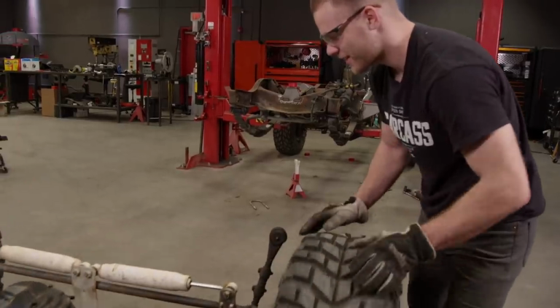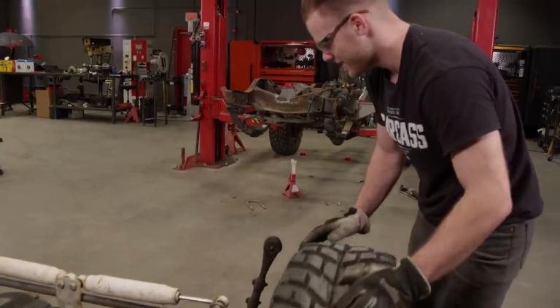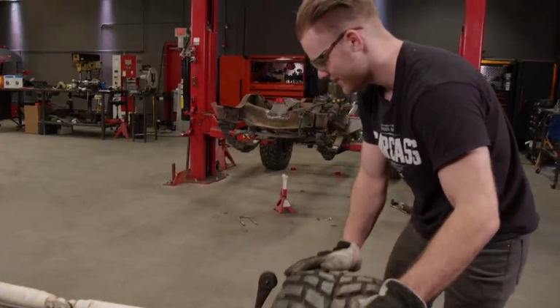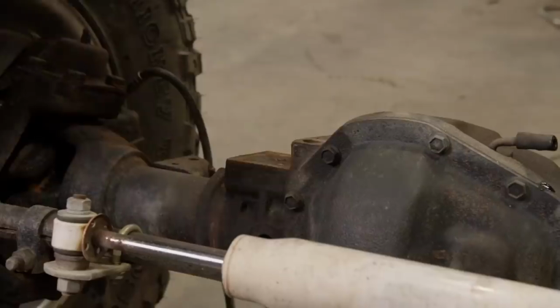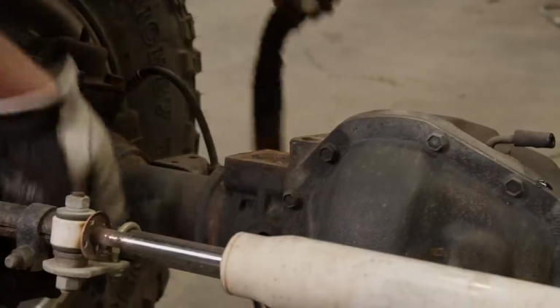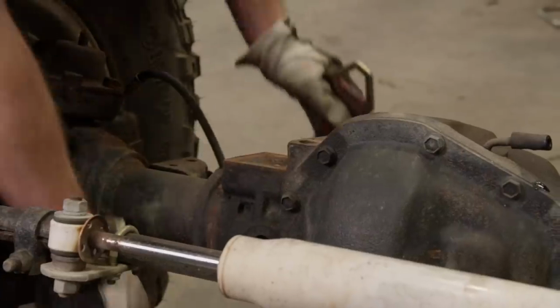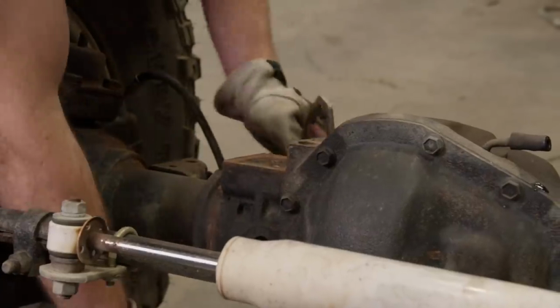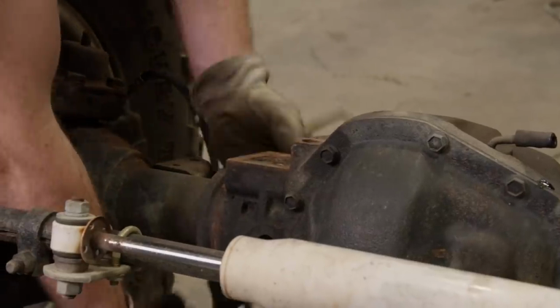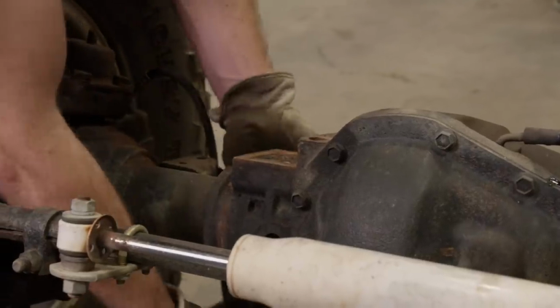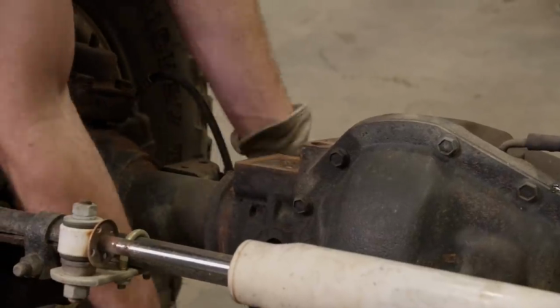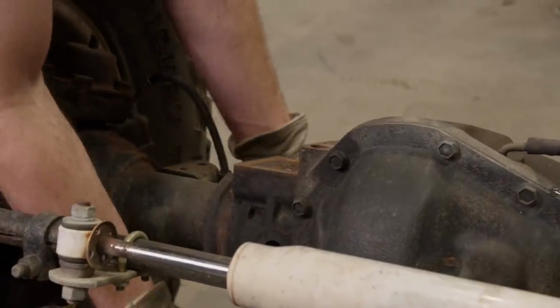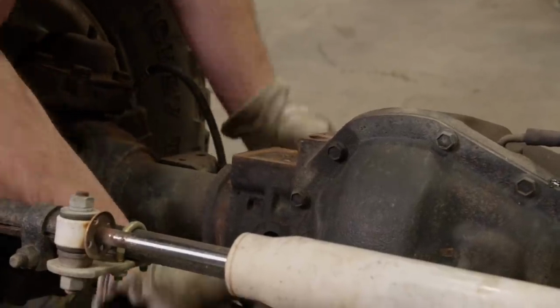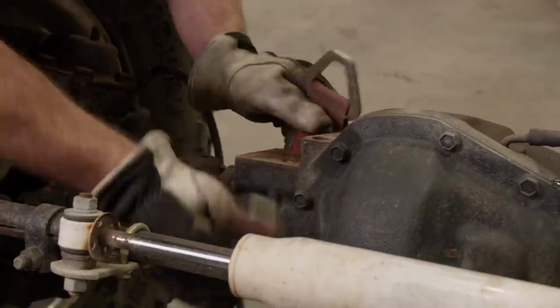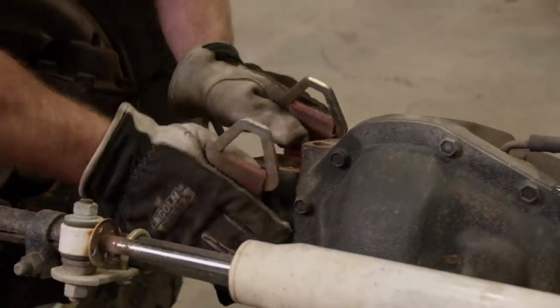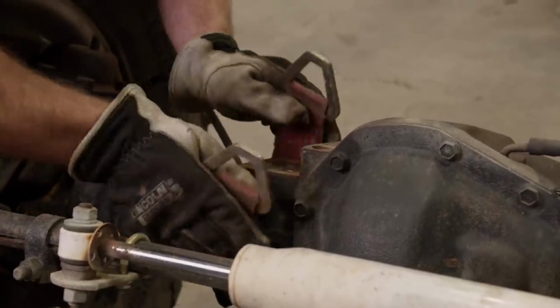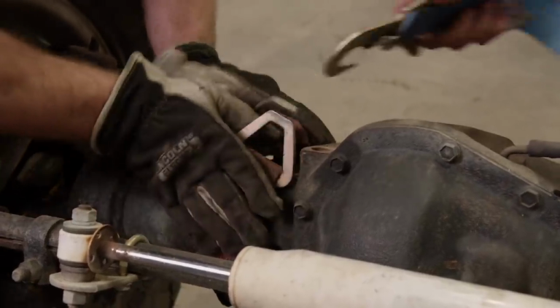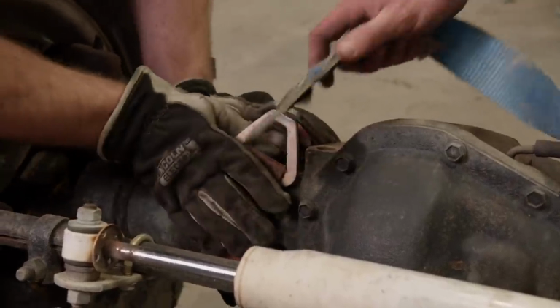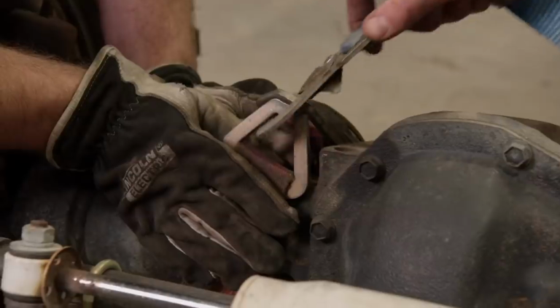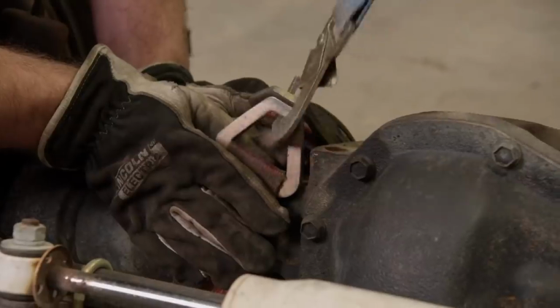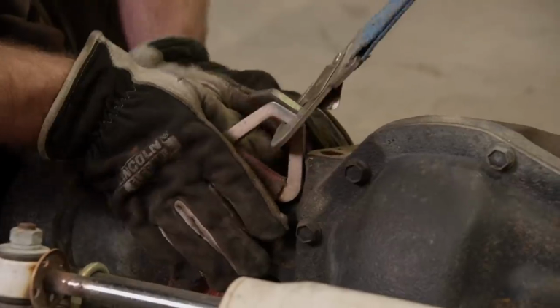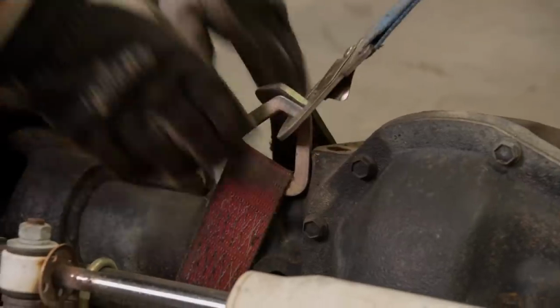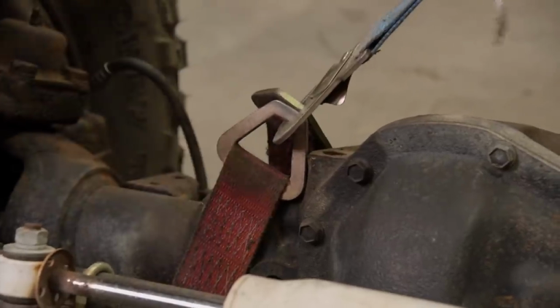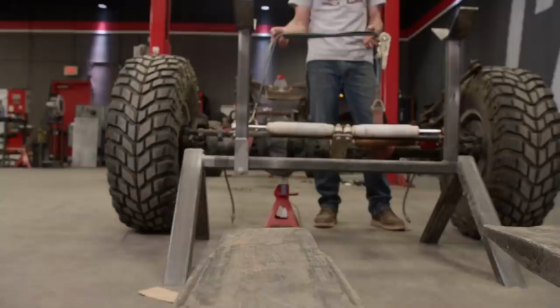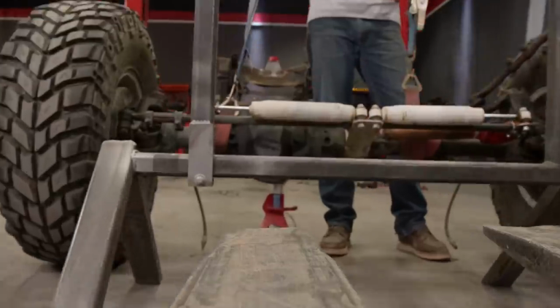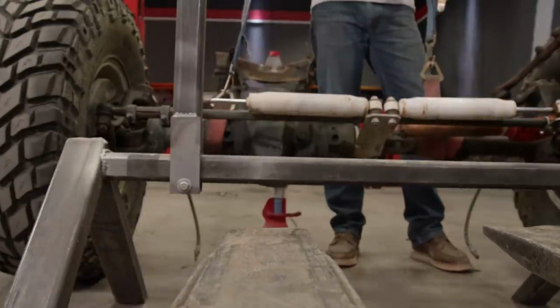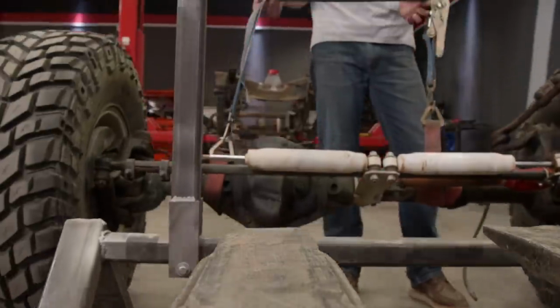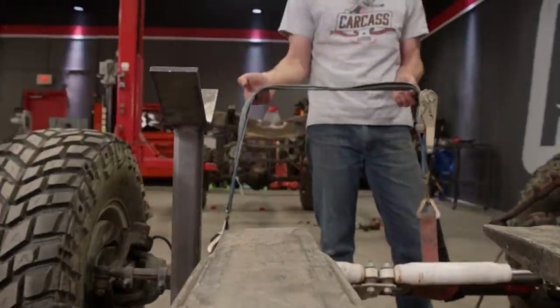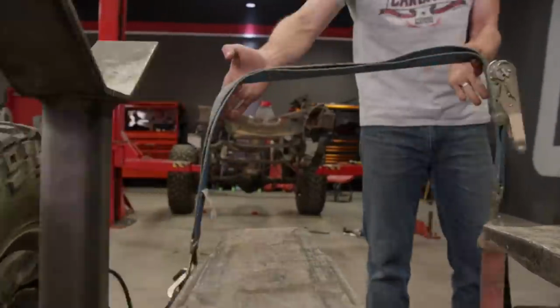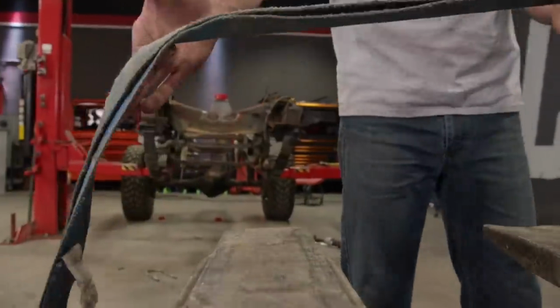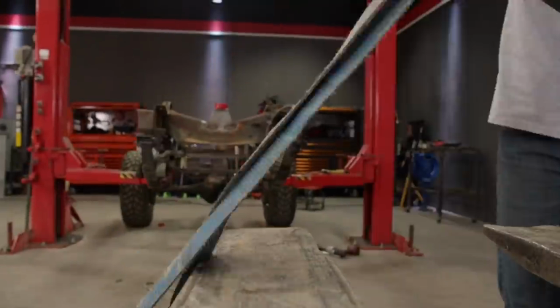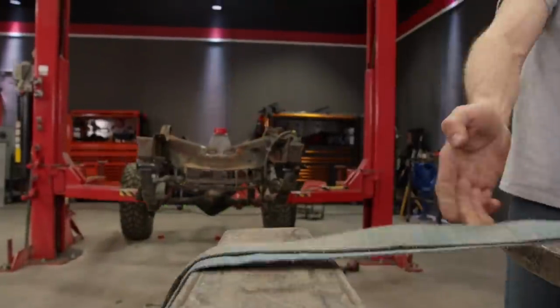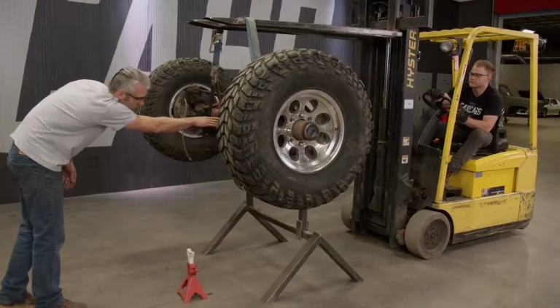With the axle and wheel combined weight of a few hundred pounds, we'll use the forklift to help get this heavy thing onto the stand.